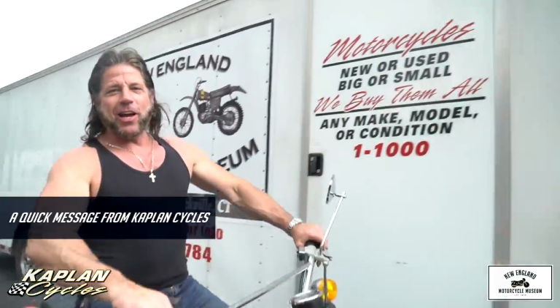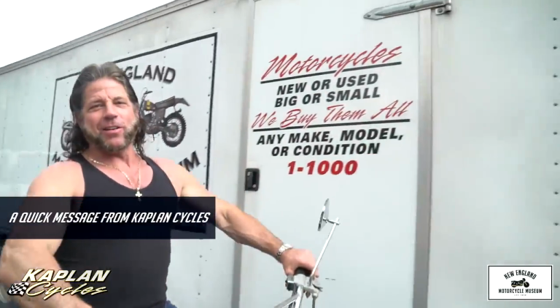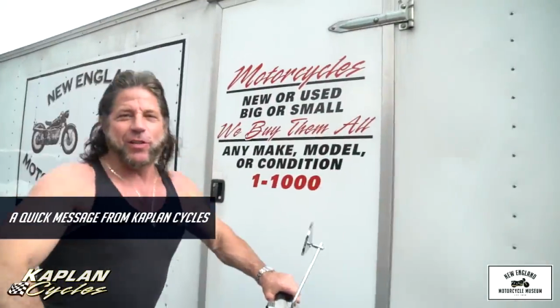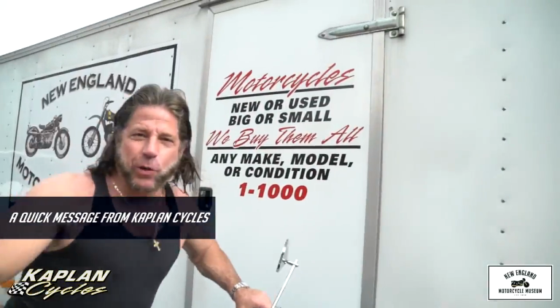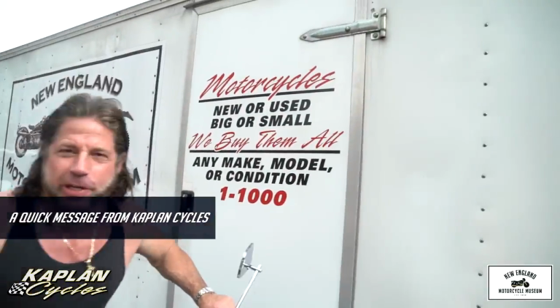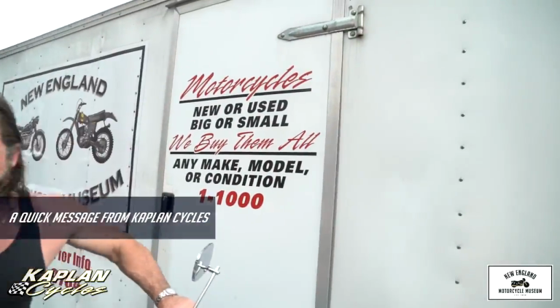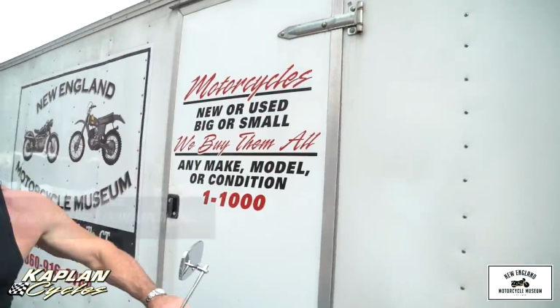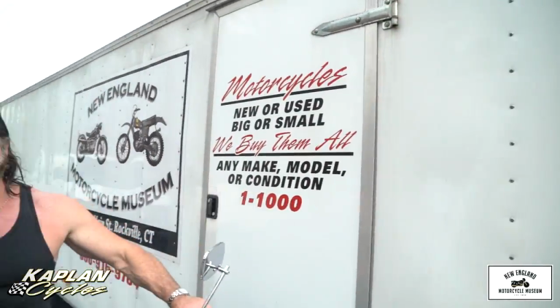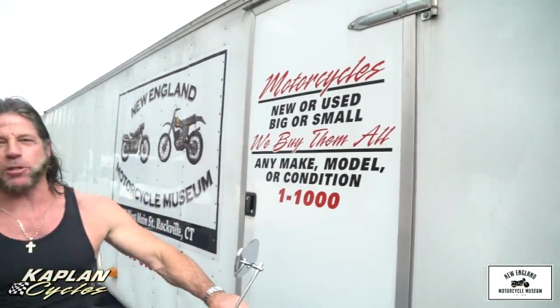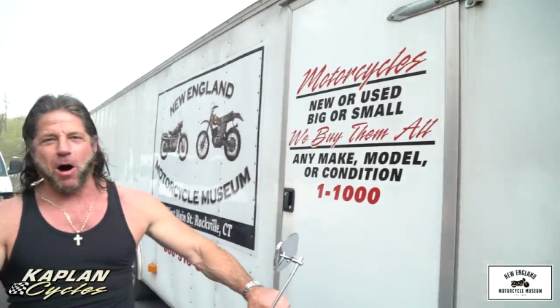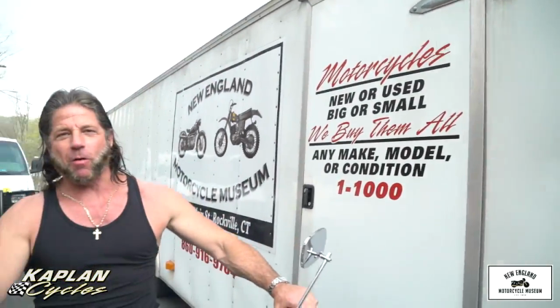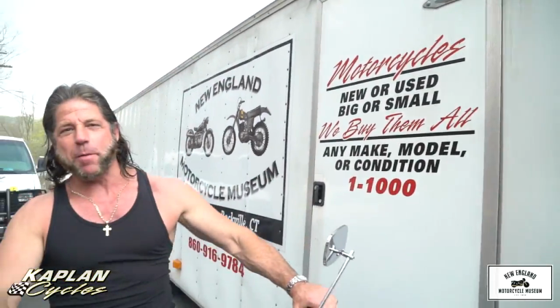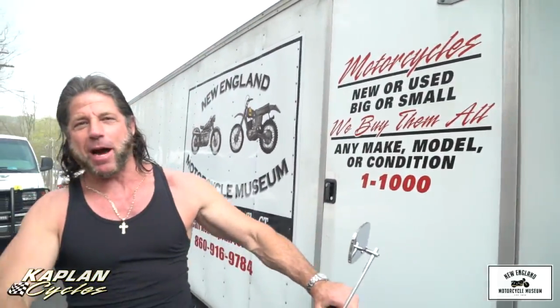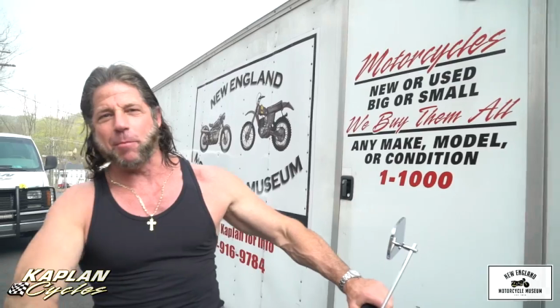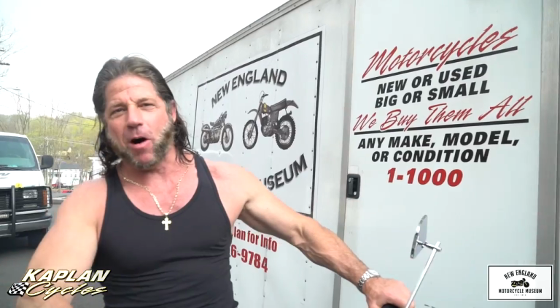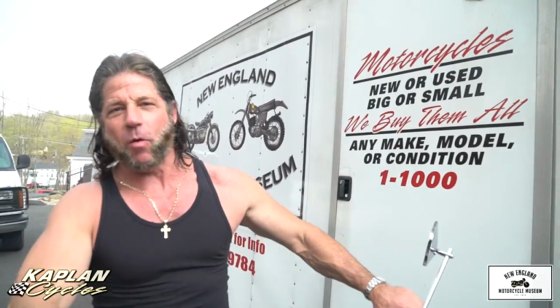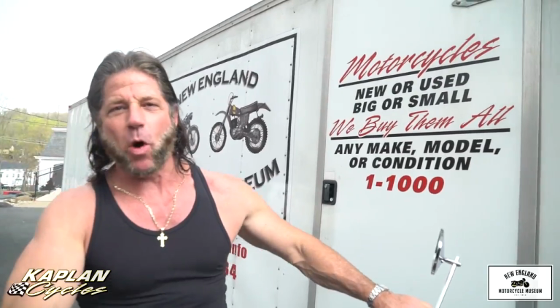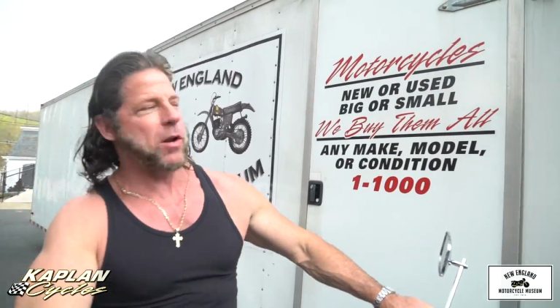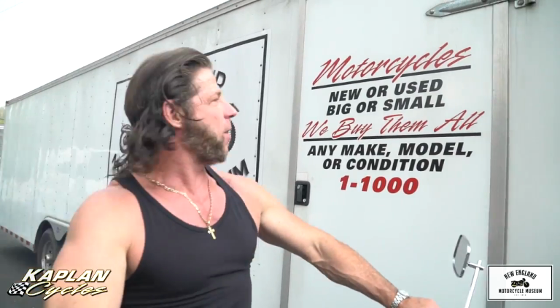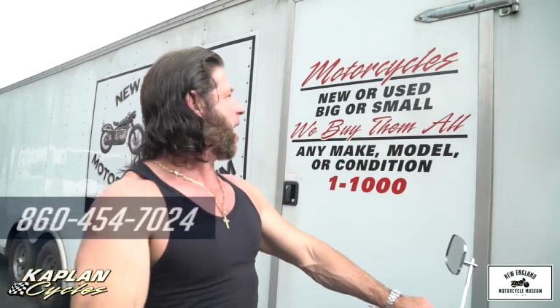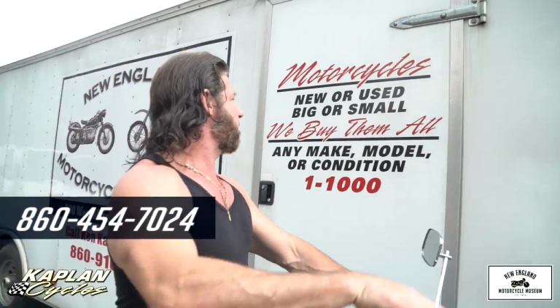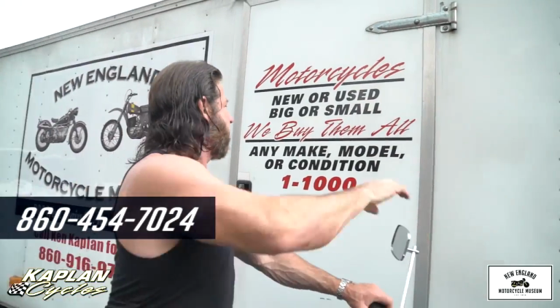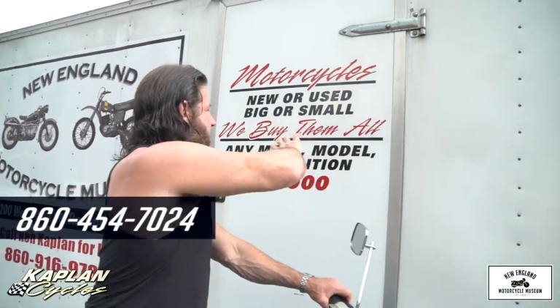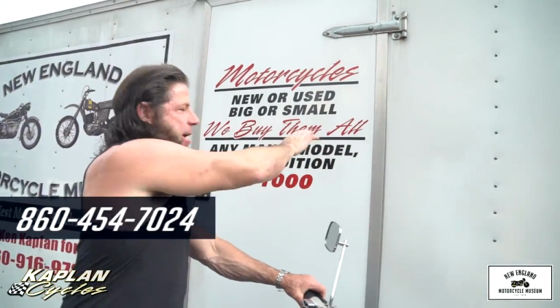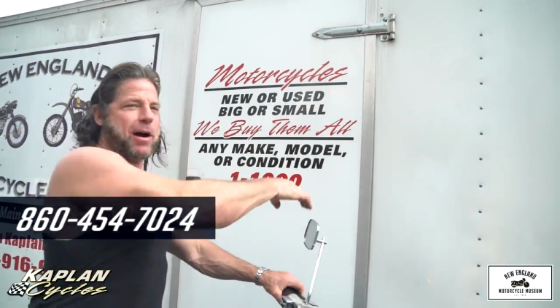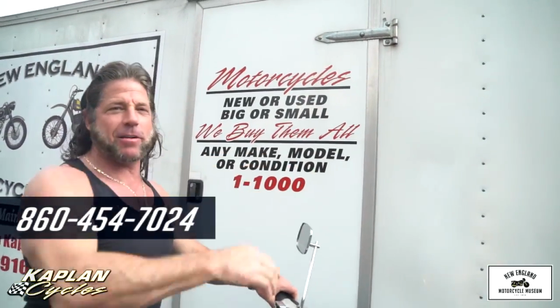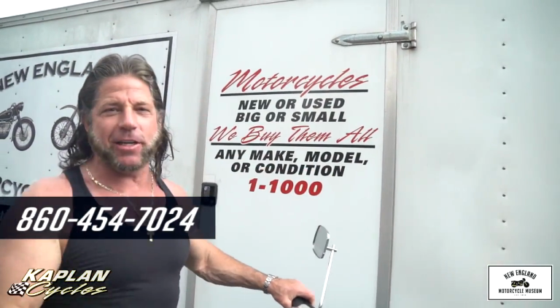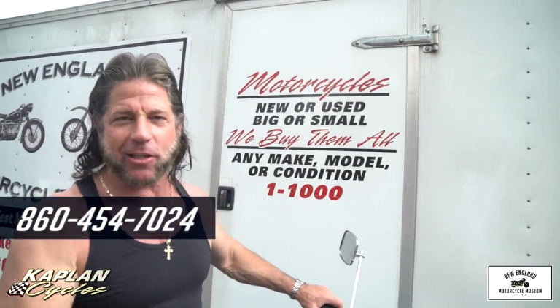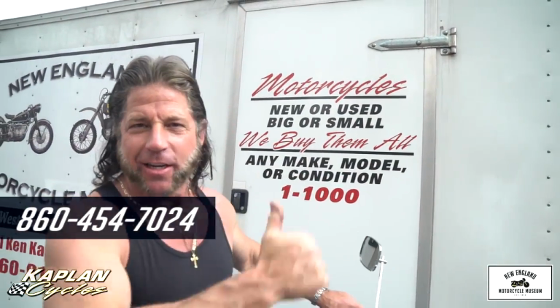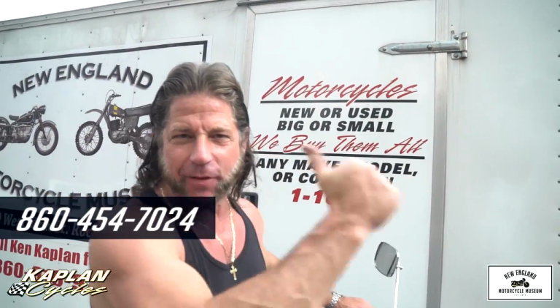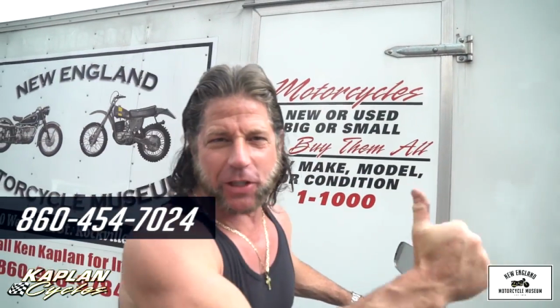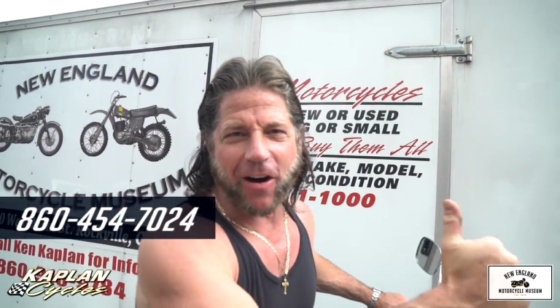Motorcycles. New or used, big or small, we buy them all. One to one thousand. Any bike, any condition. Give us a call.